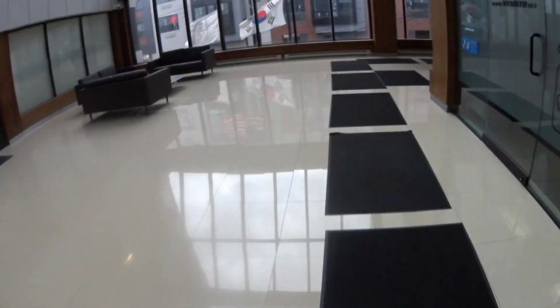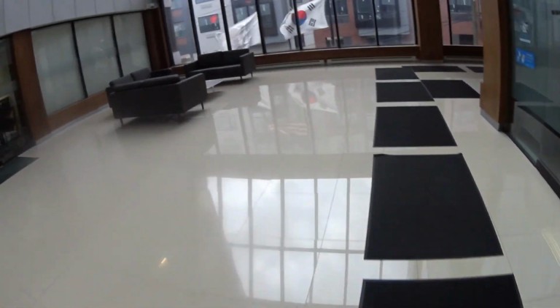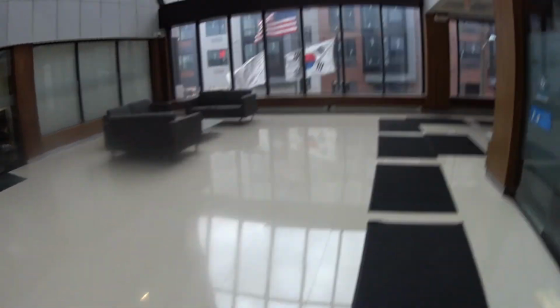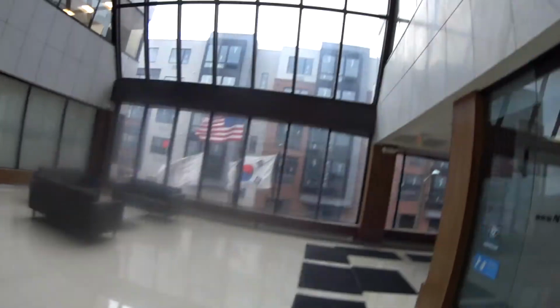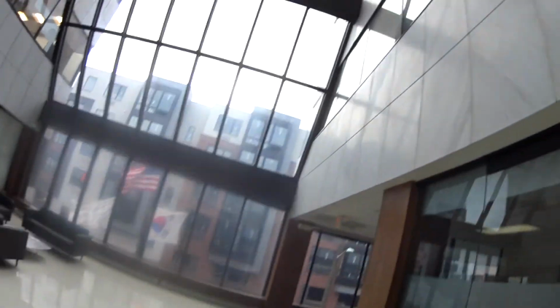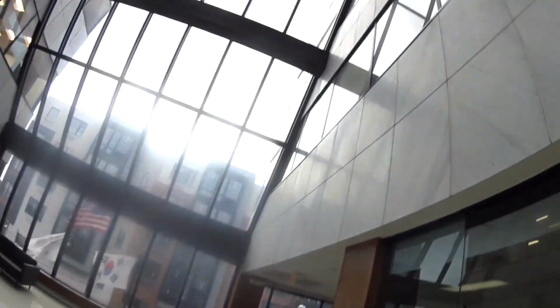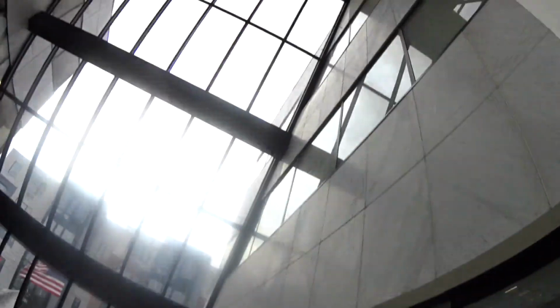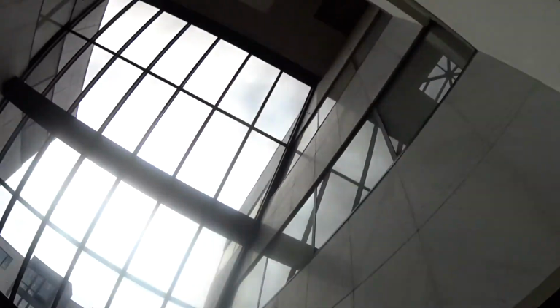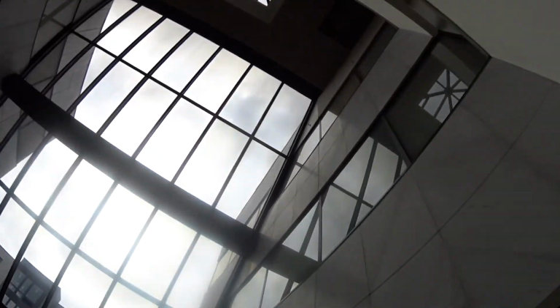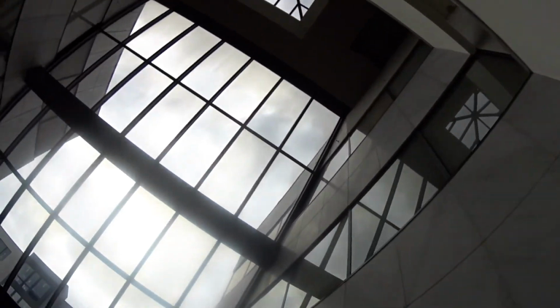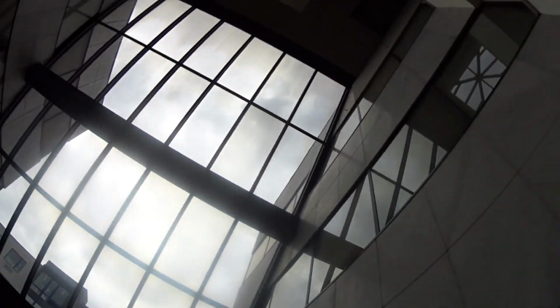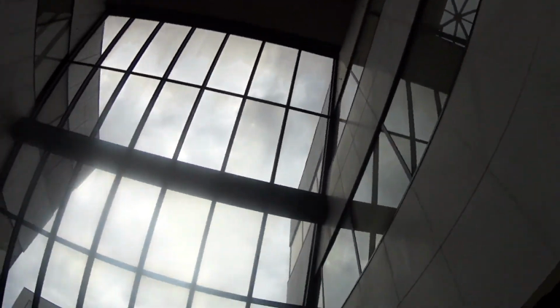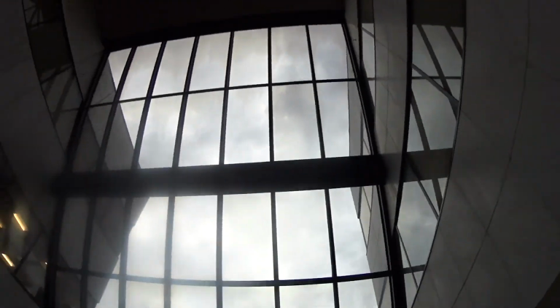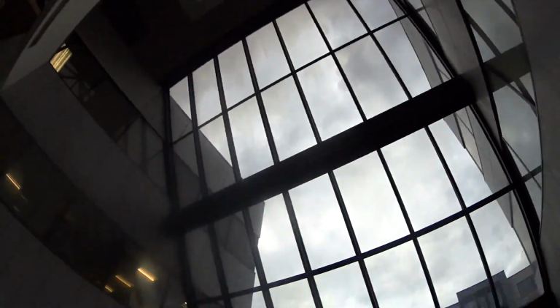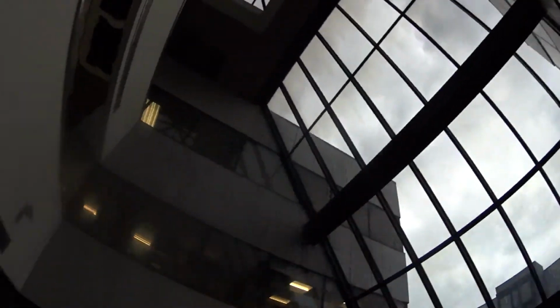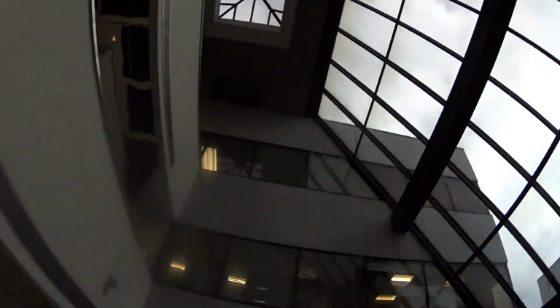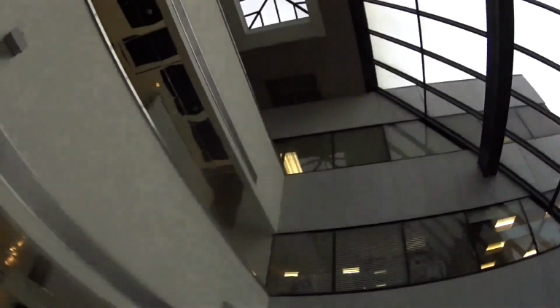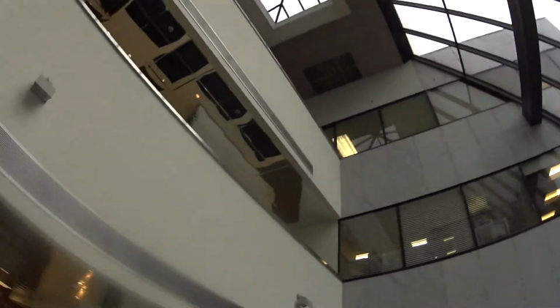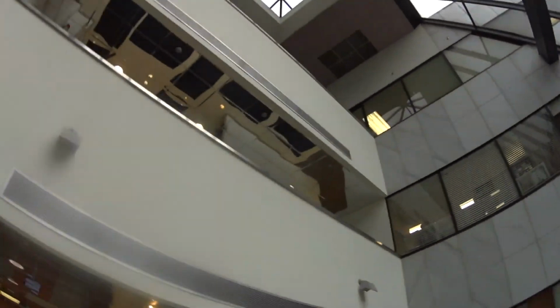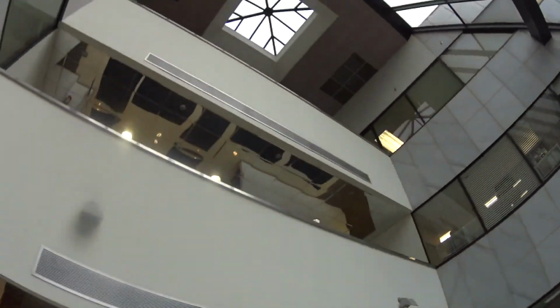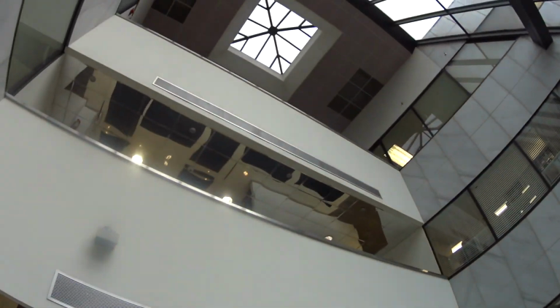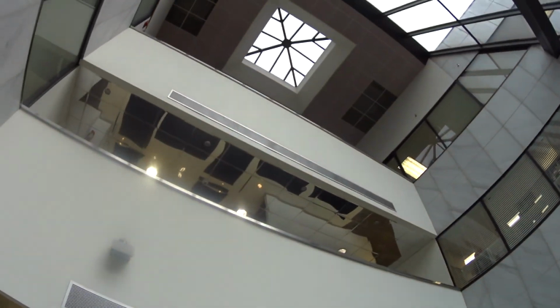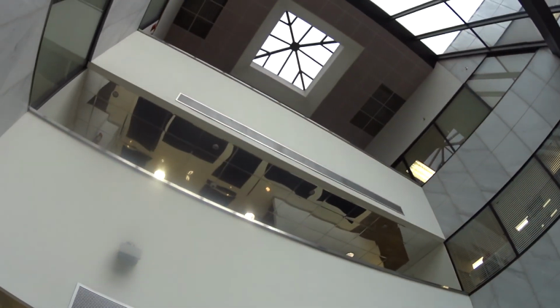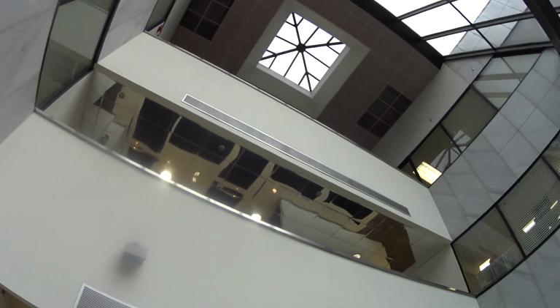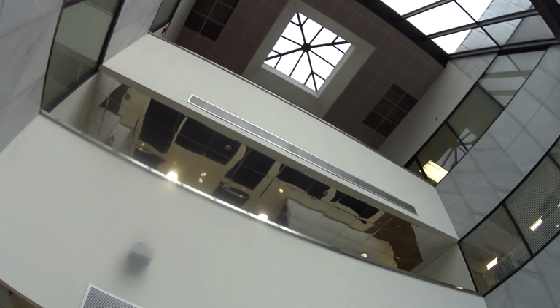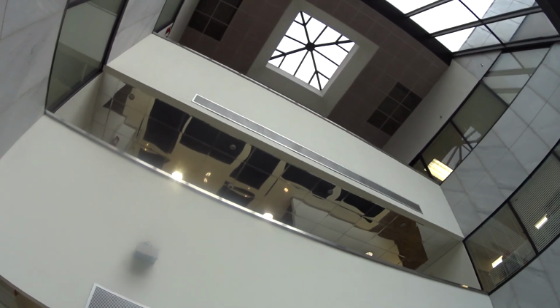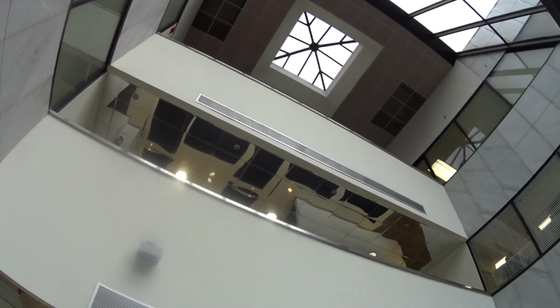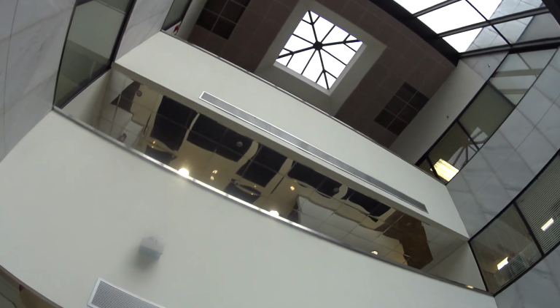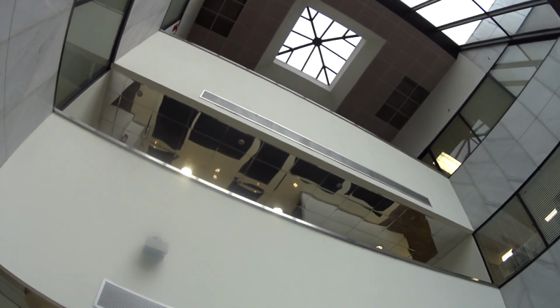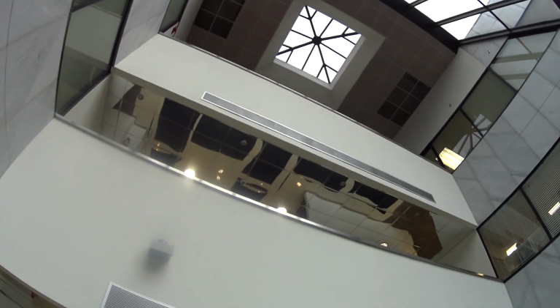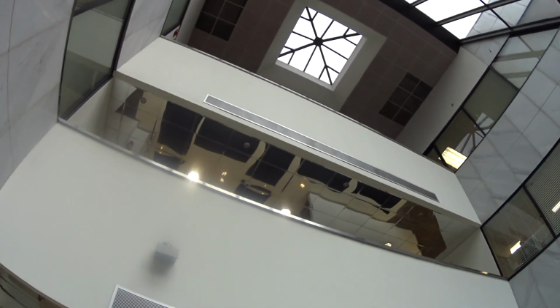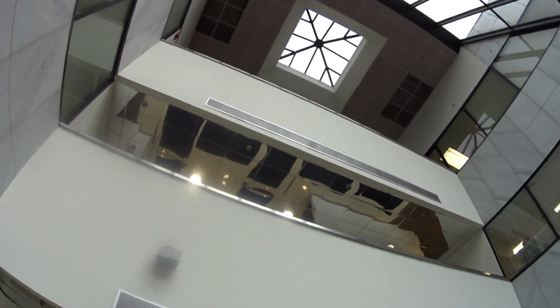We literally just went from there to there — that's probably about the height of Nordstrom Roosevelt Field — and we barely even hit full speed.